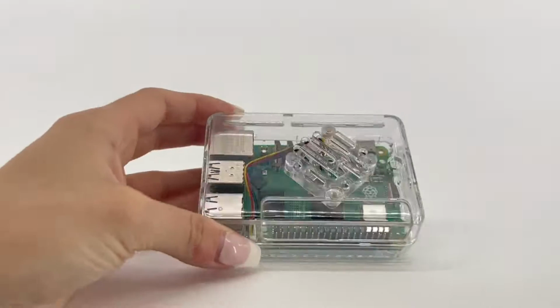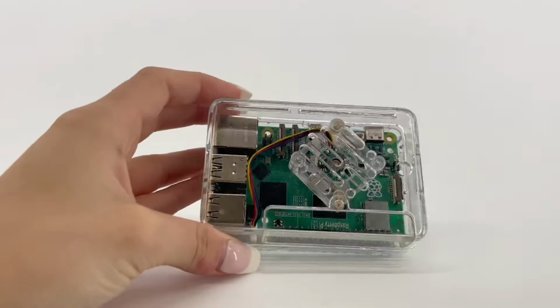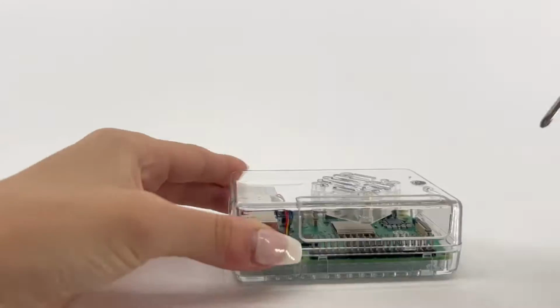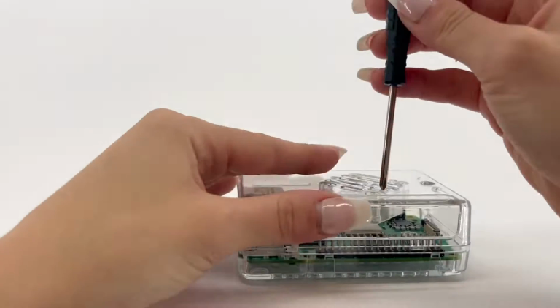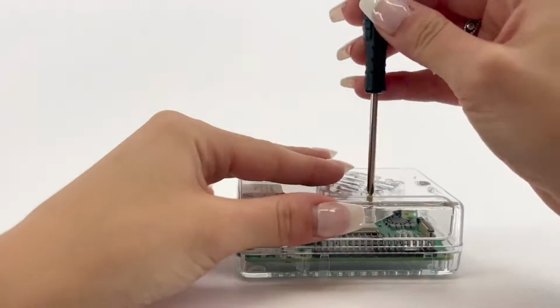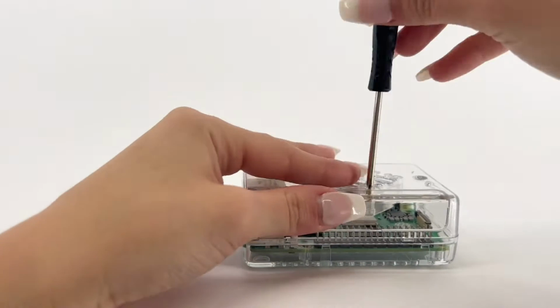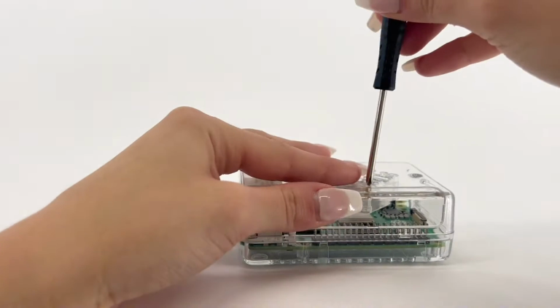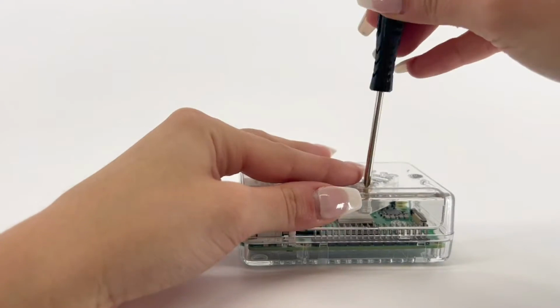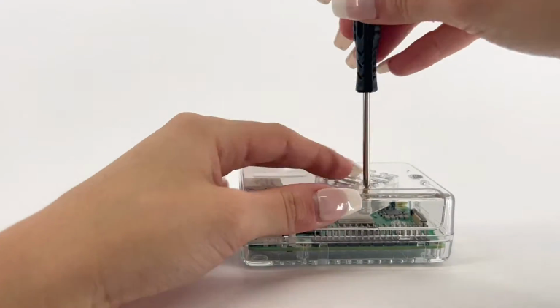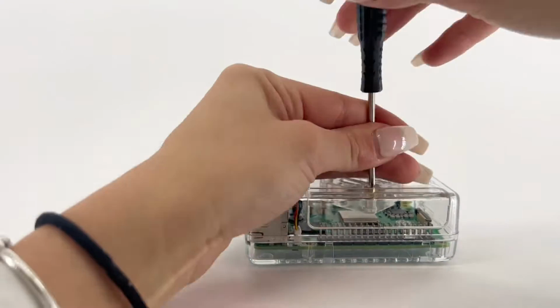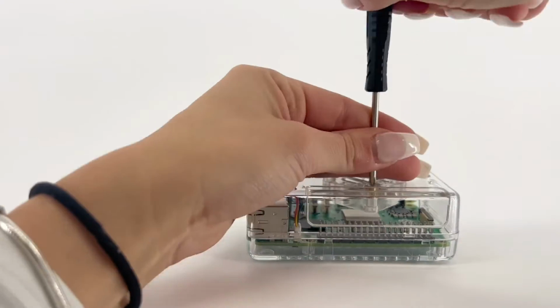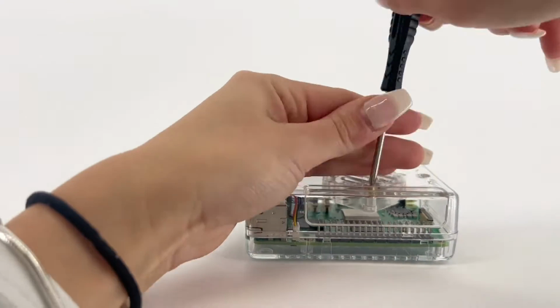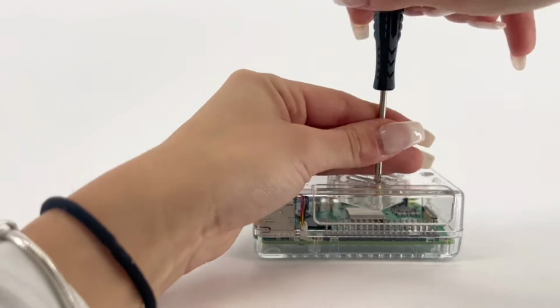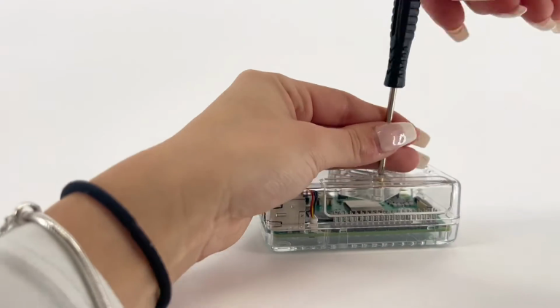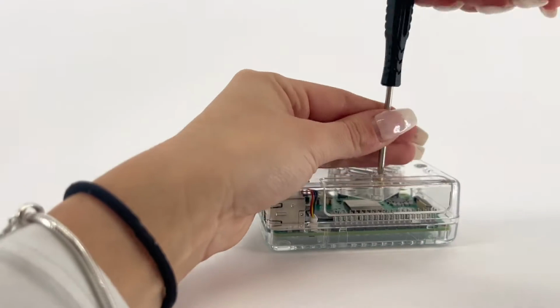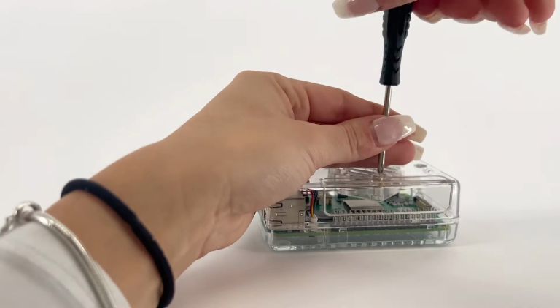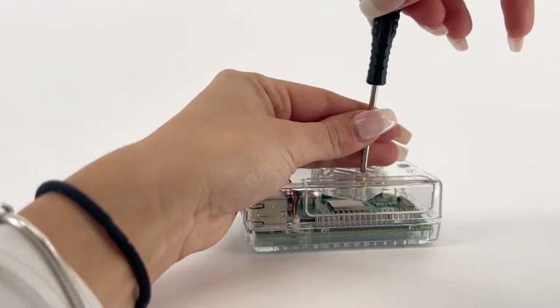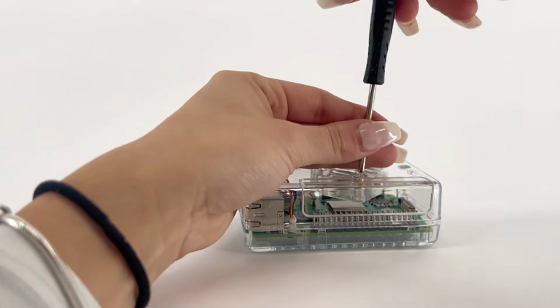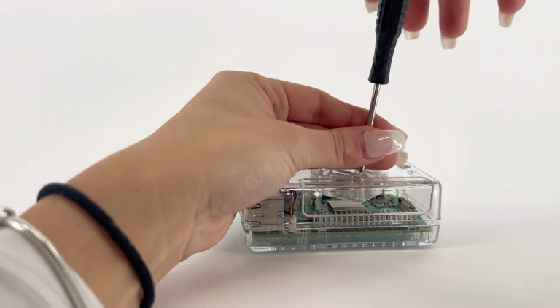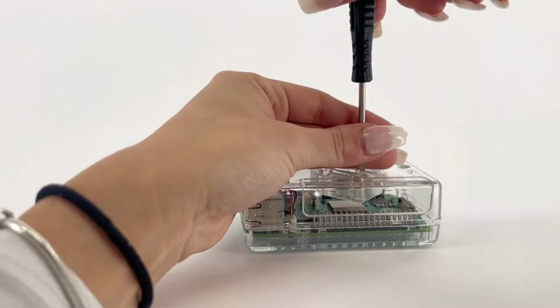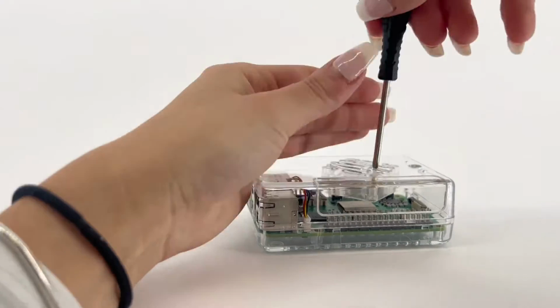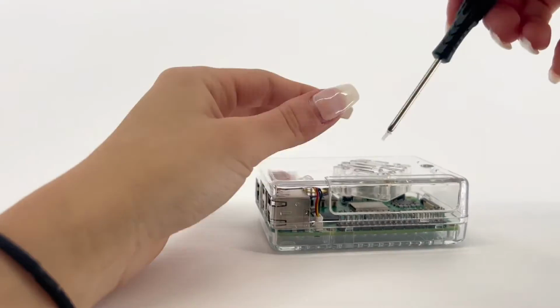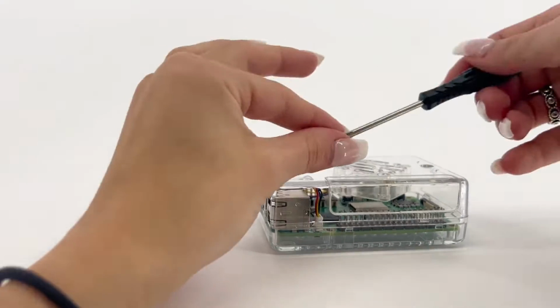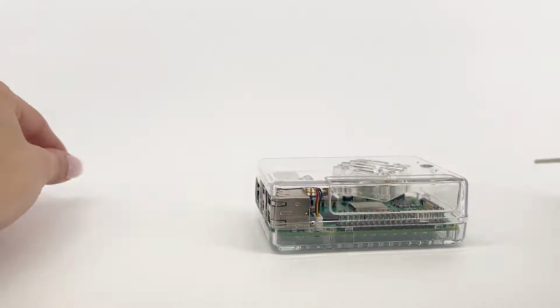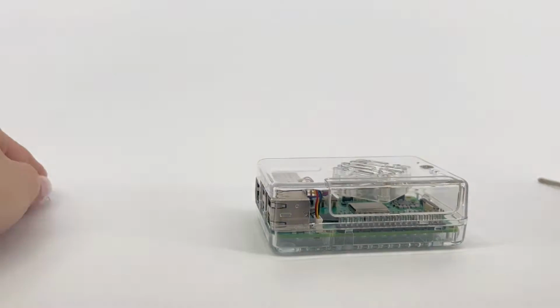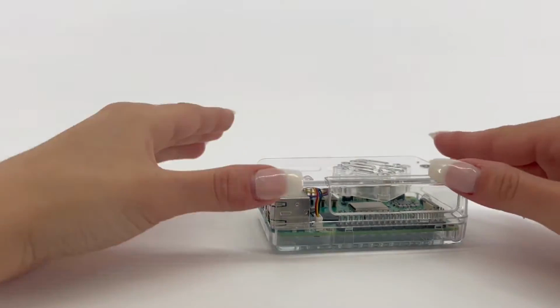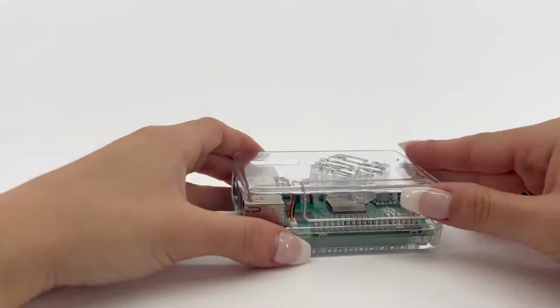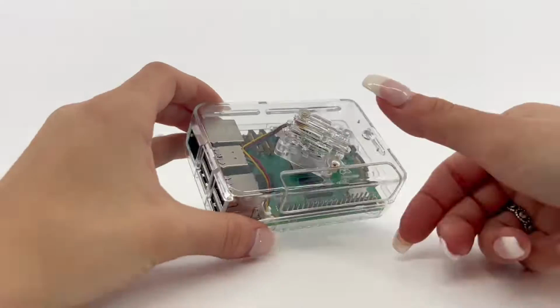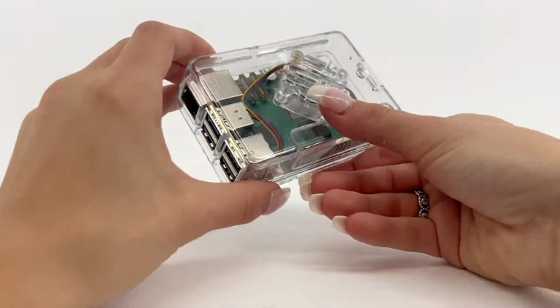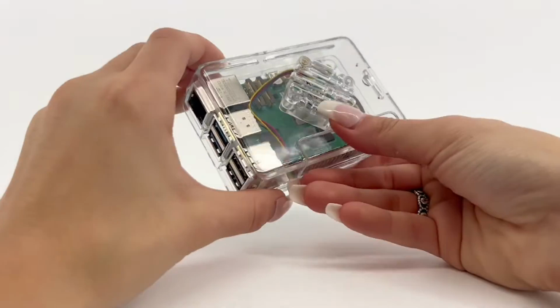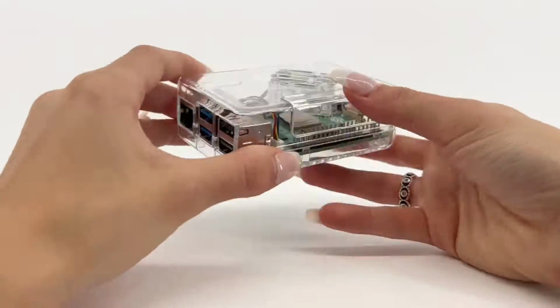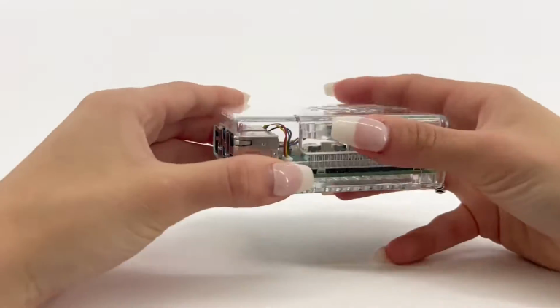To access the GPIO port, unscrew the GPIO port screw and remove the cover.